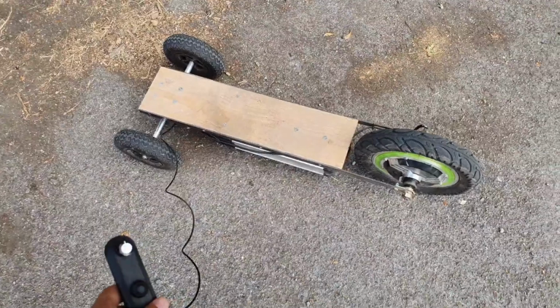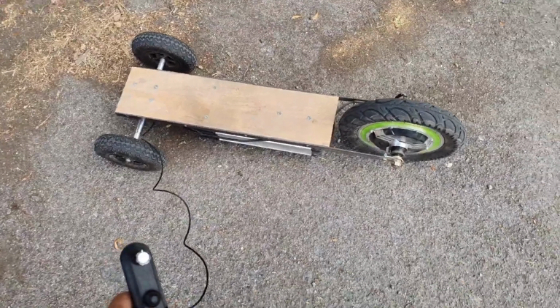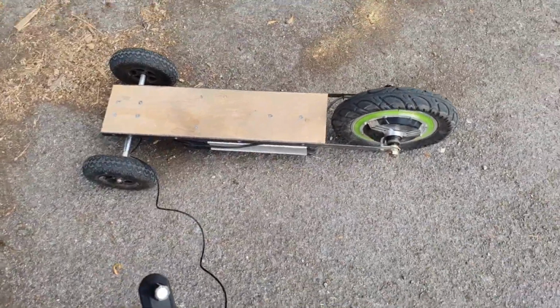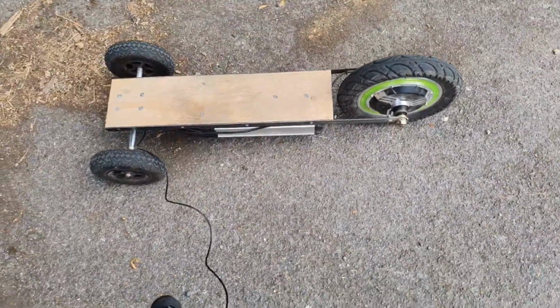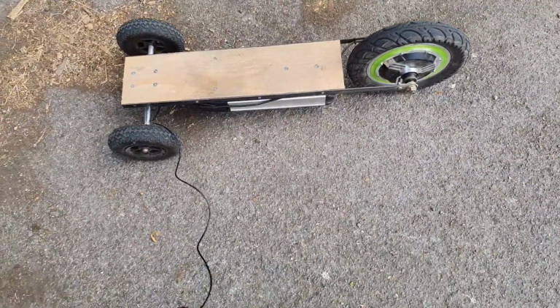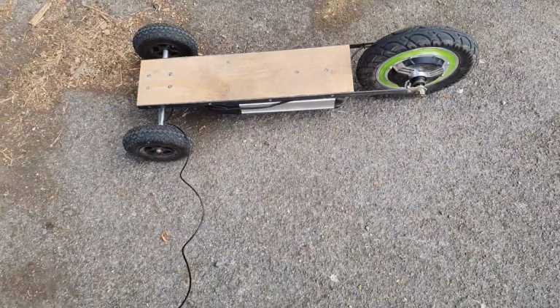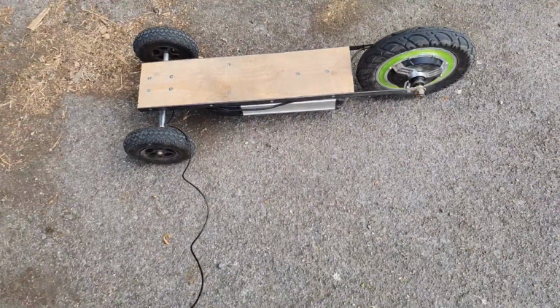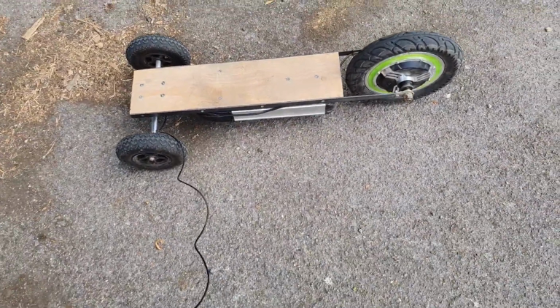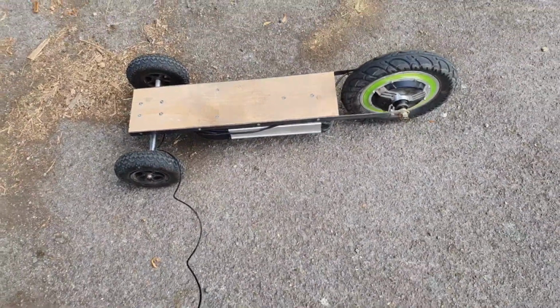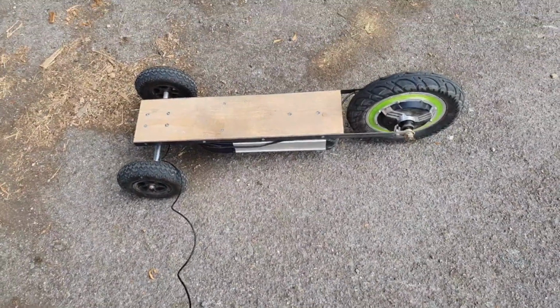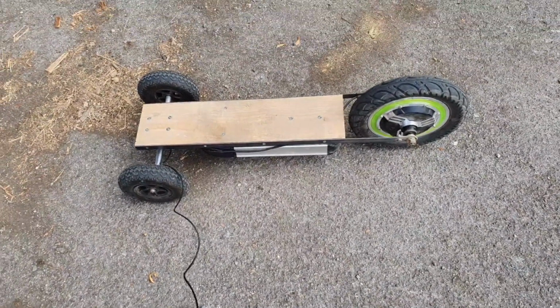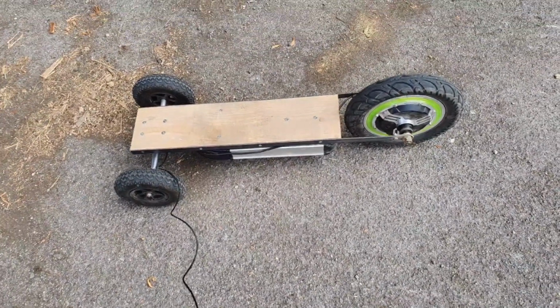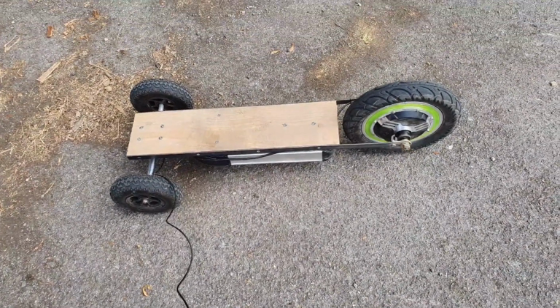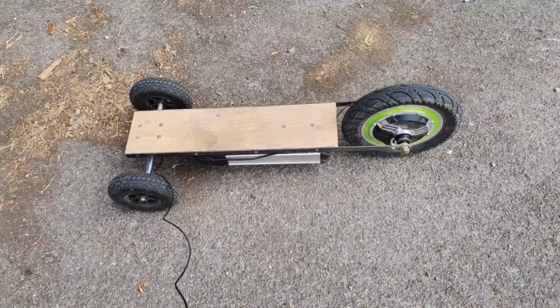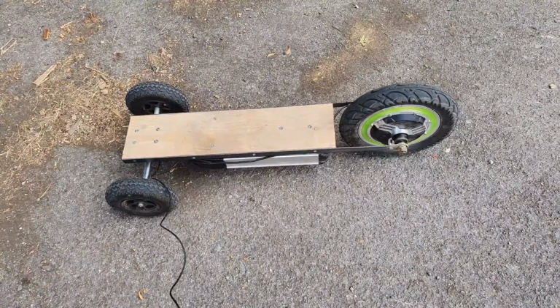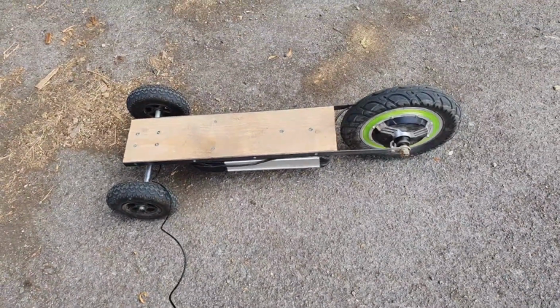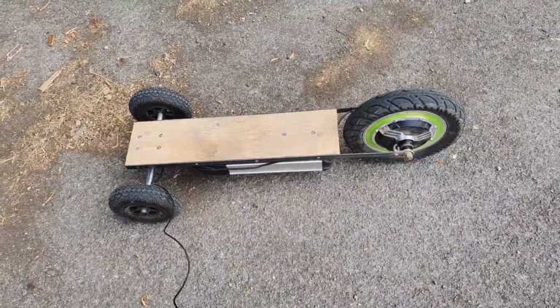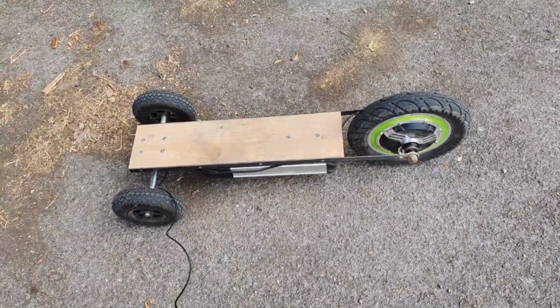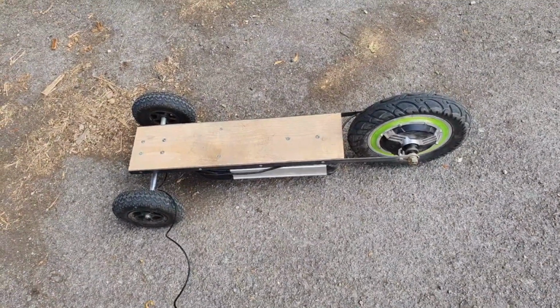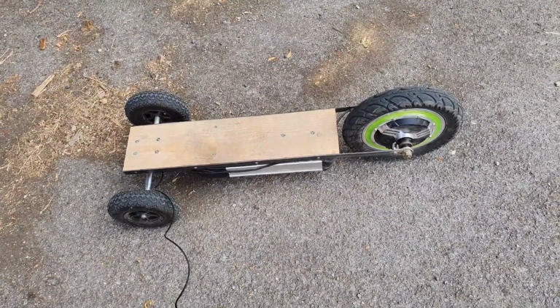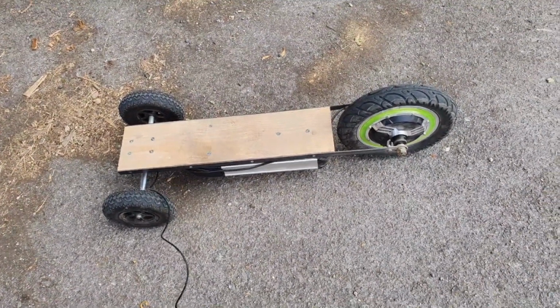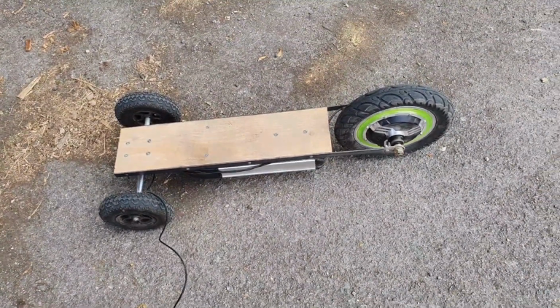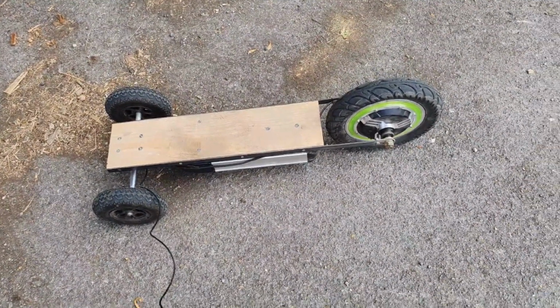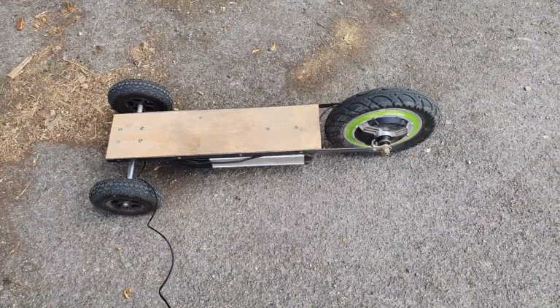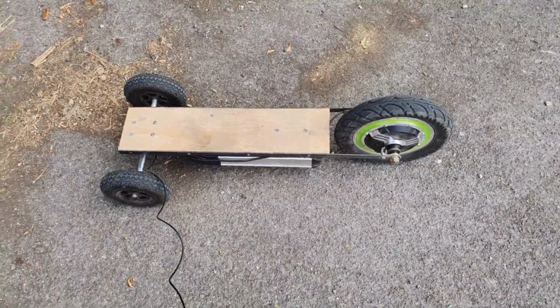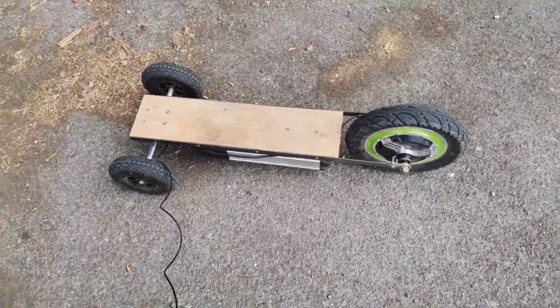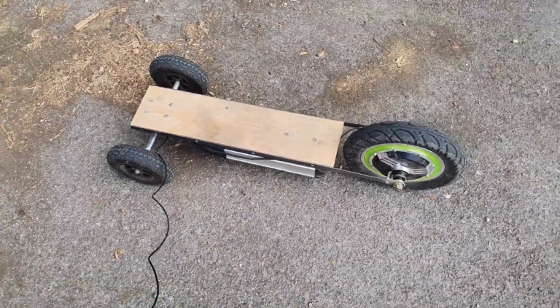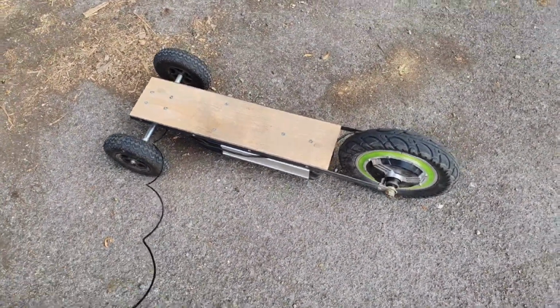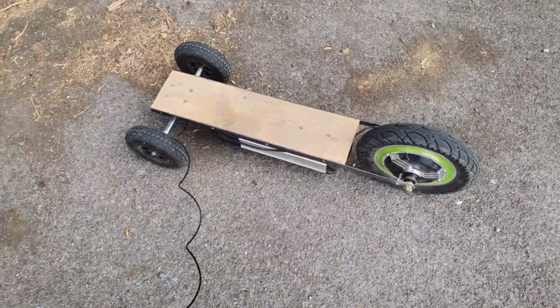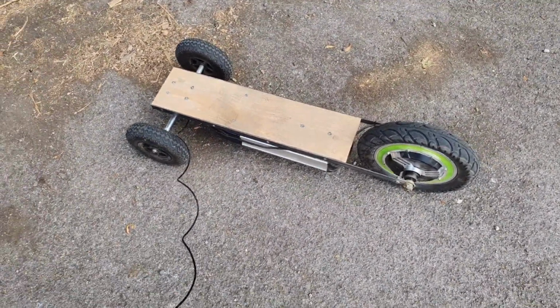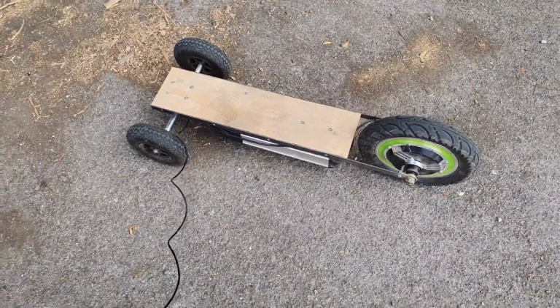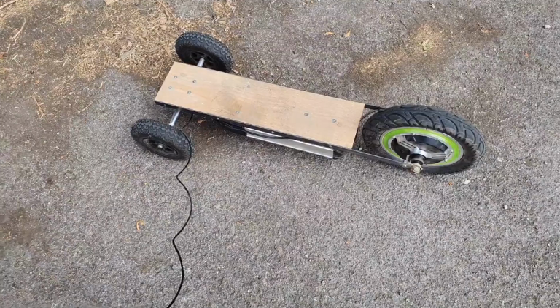Yes, that works incredibly well. I just need to fit some brakes now.